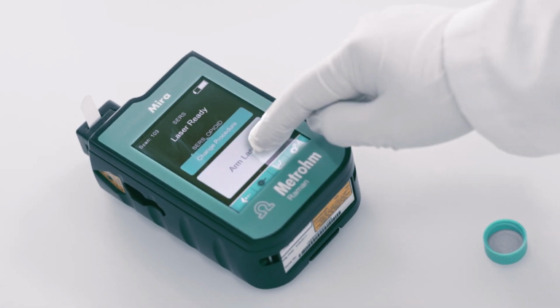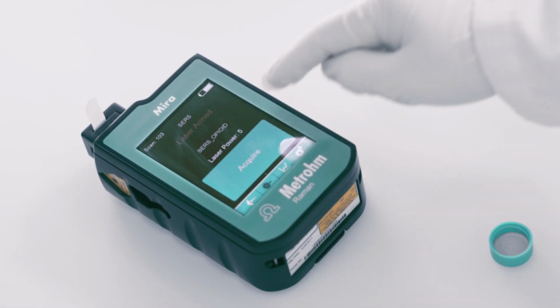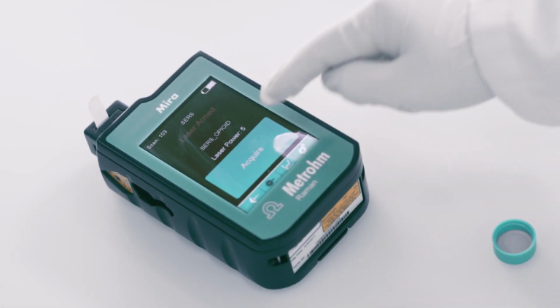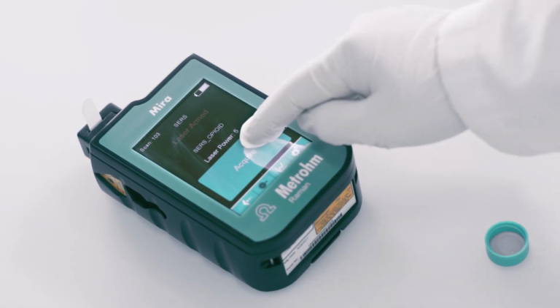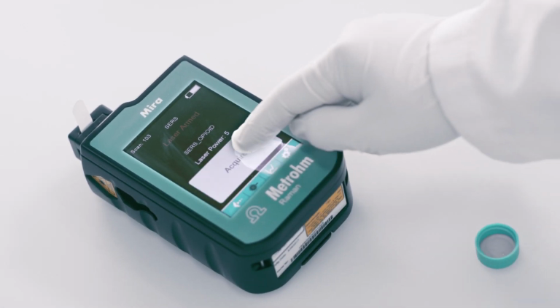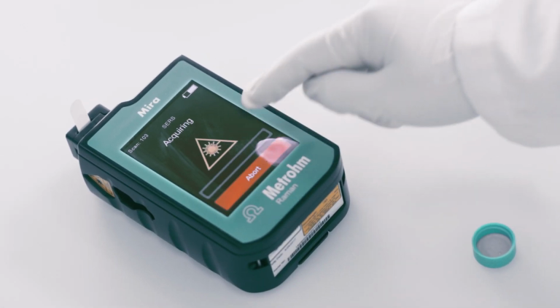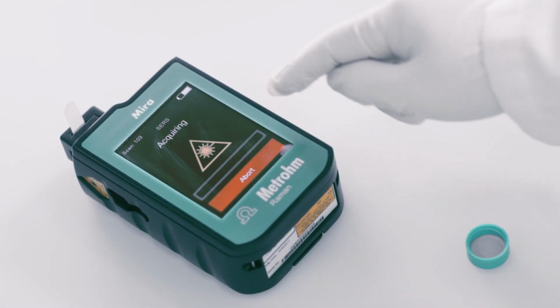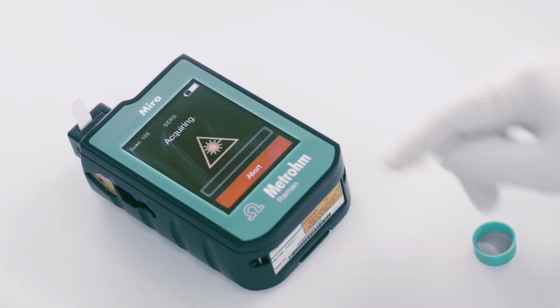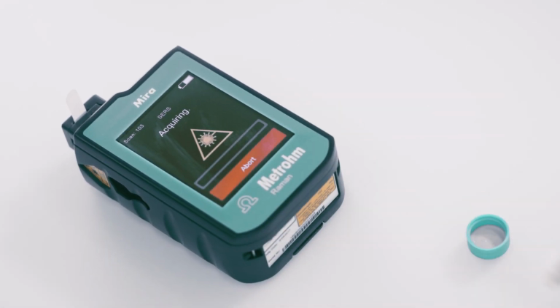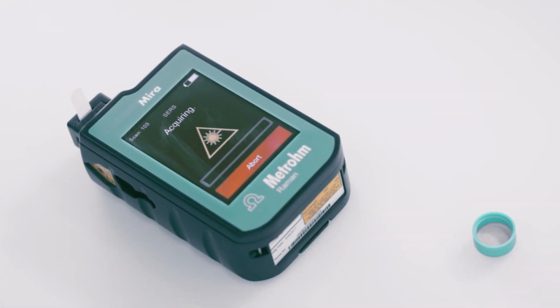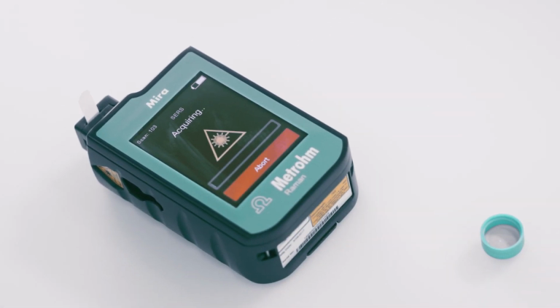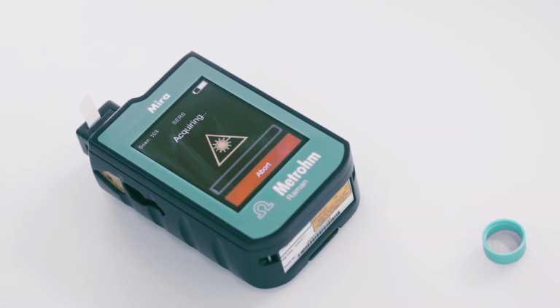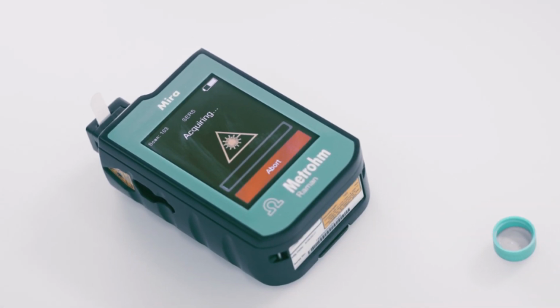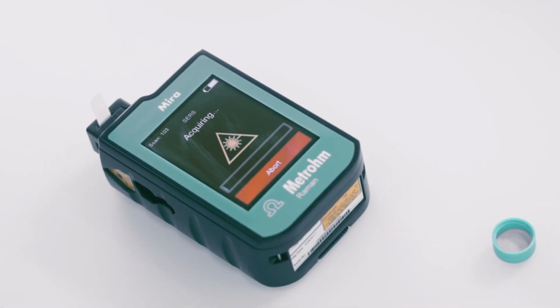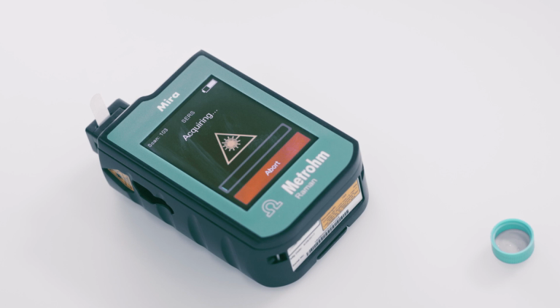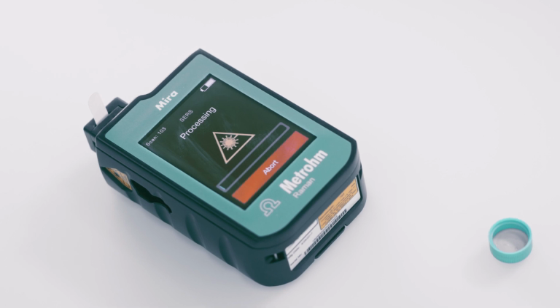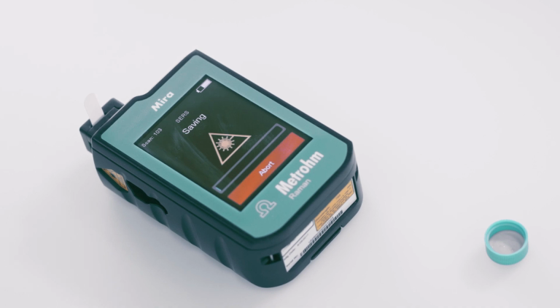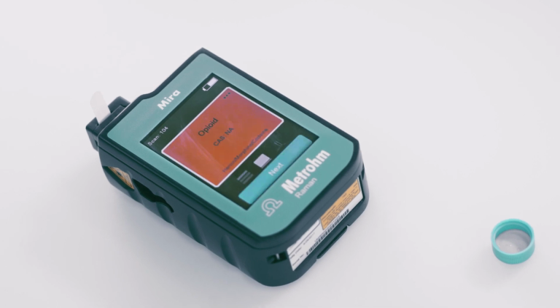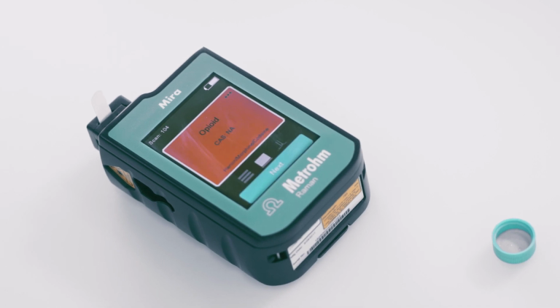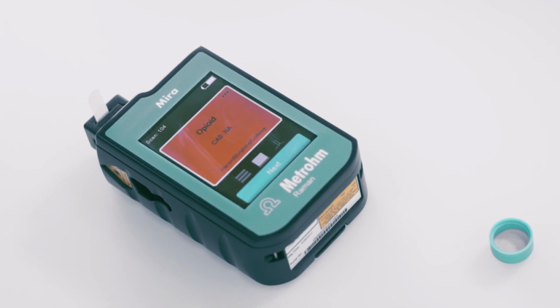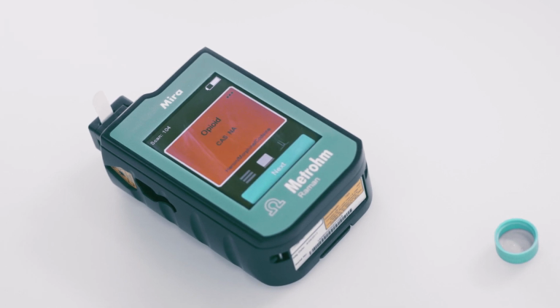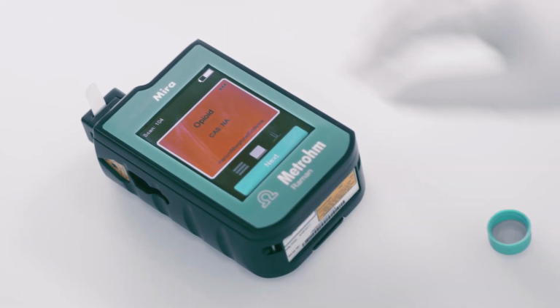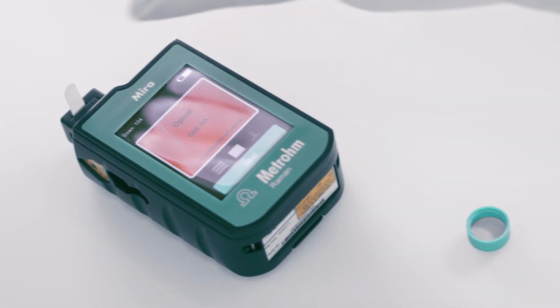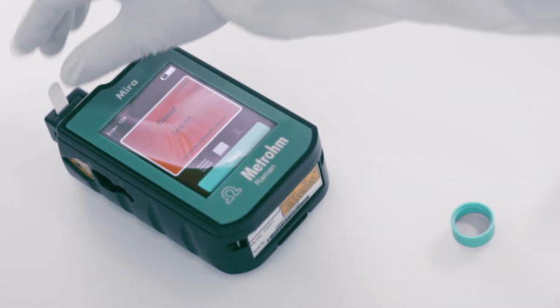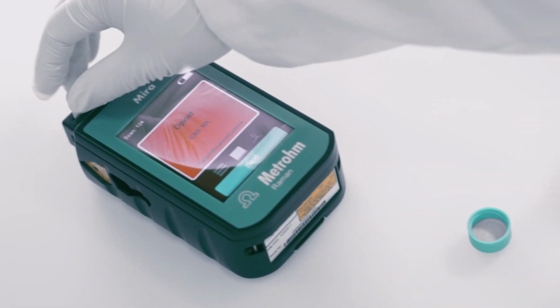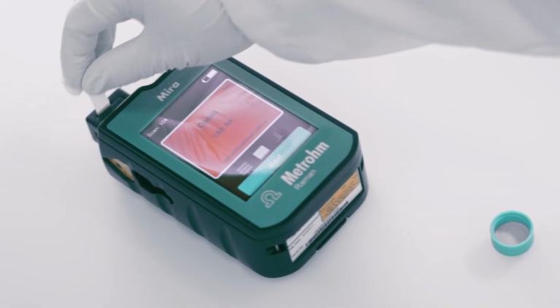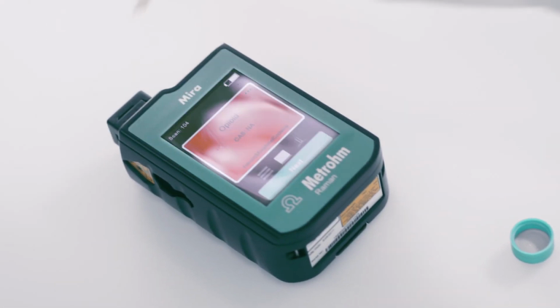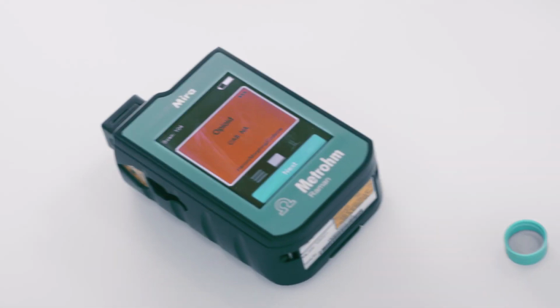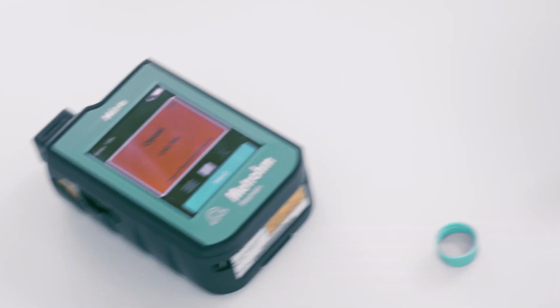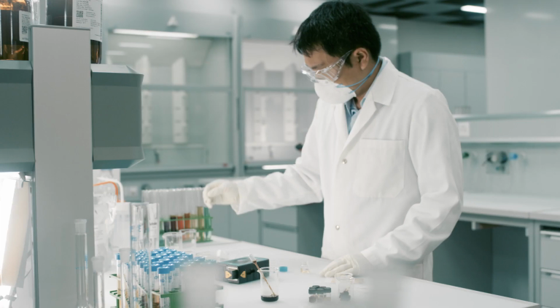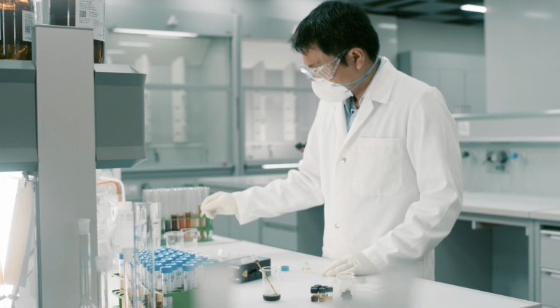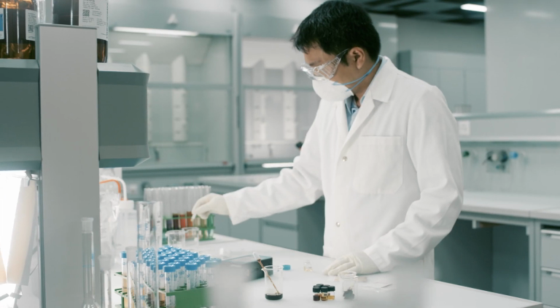The analysis is started at the touch of a screen, and MiraDS shows you an unambiguous result only seconds later.